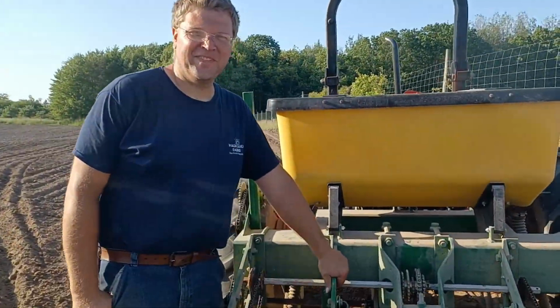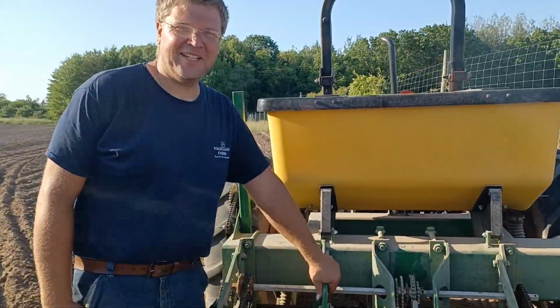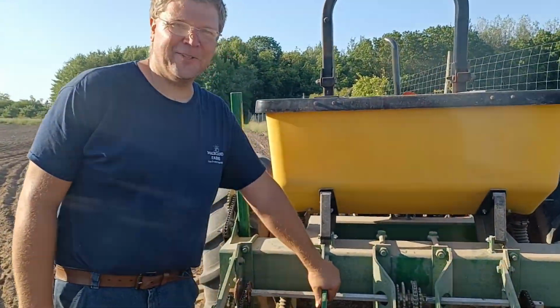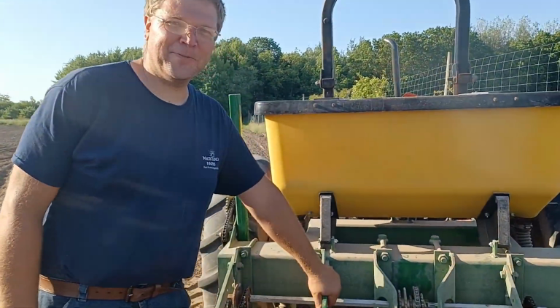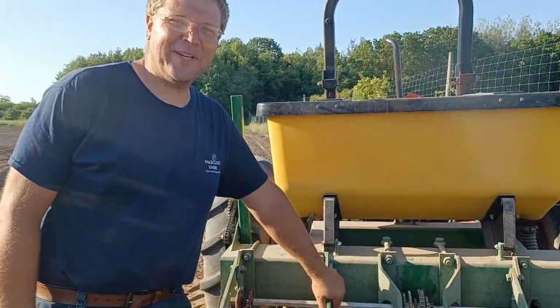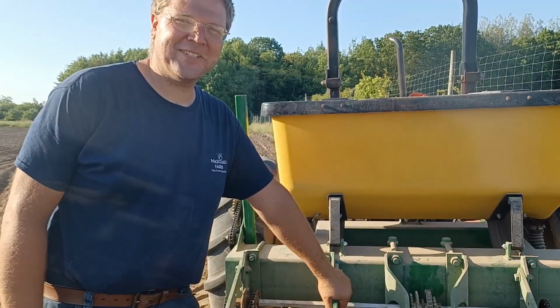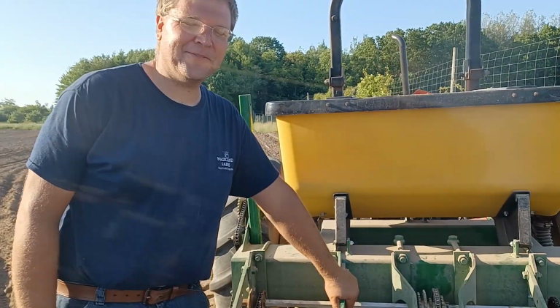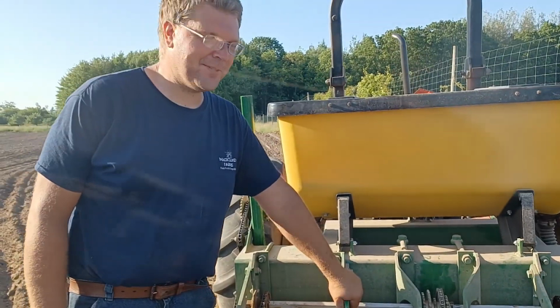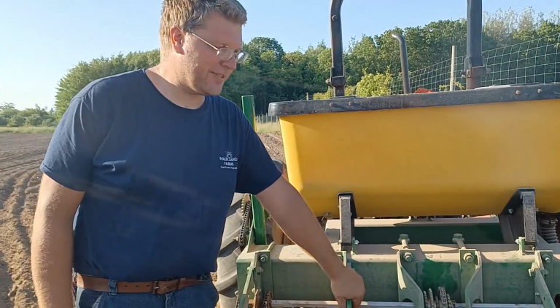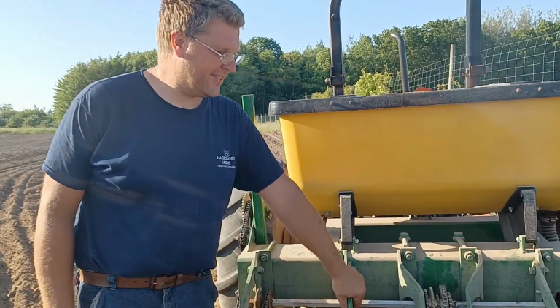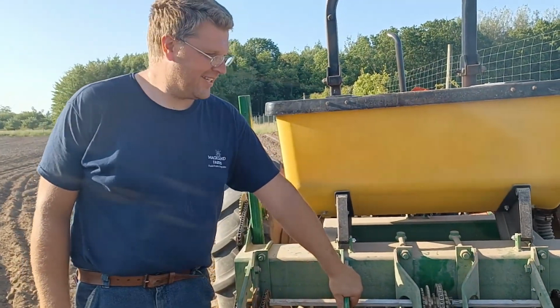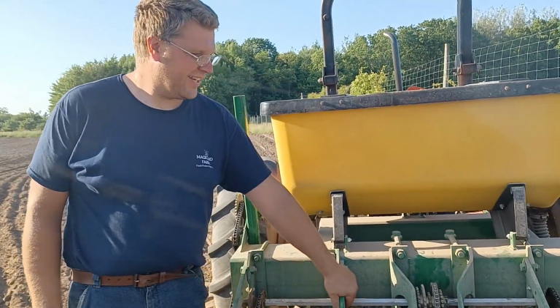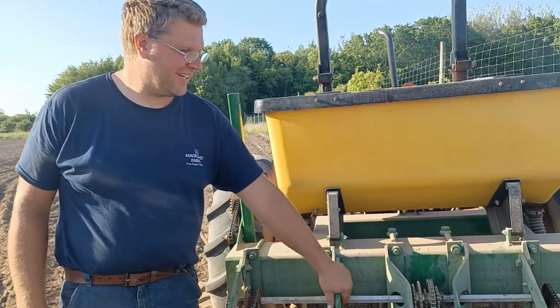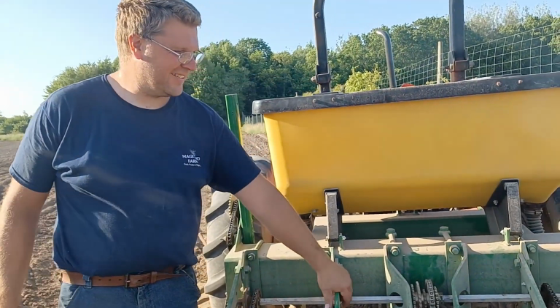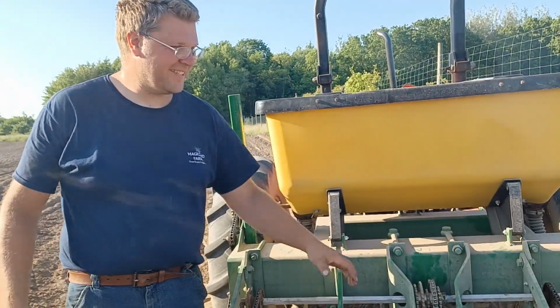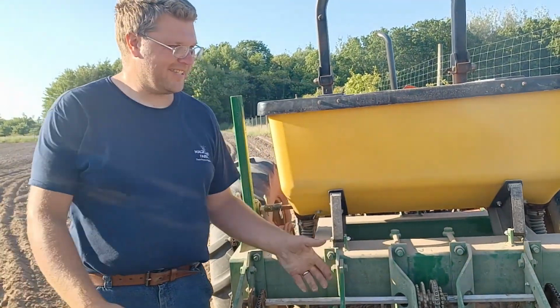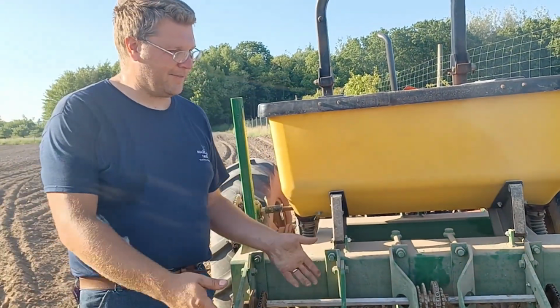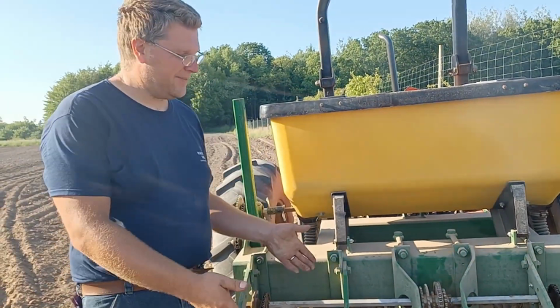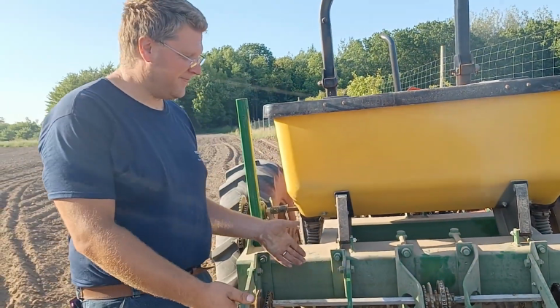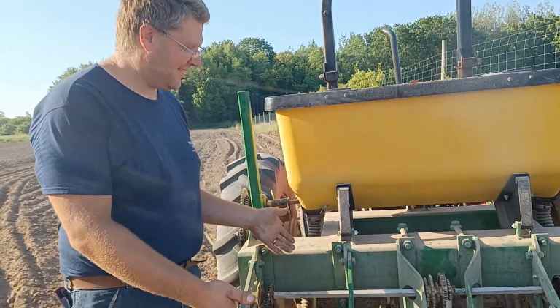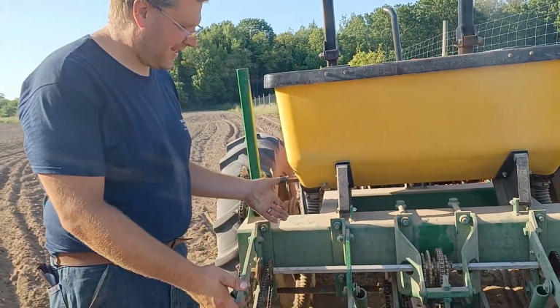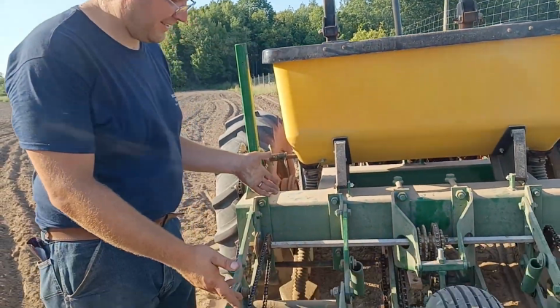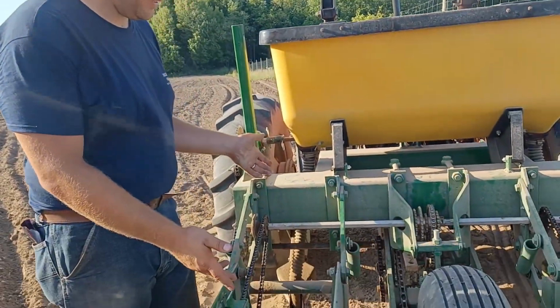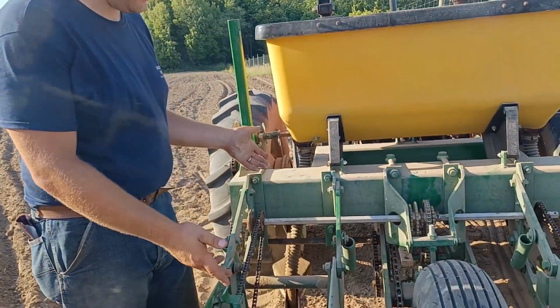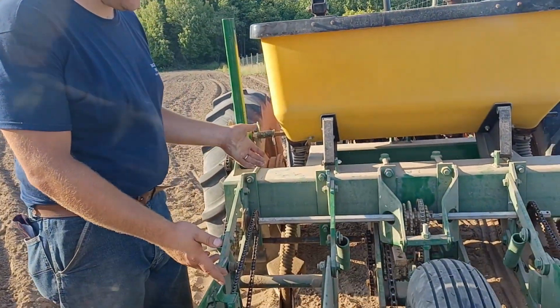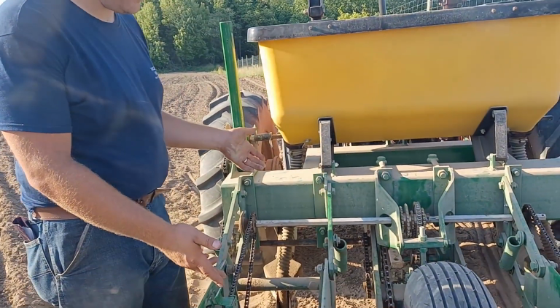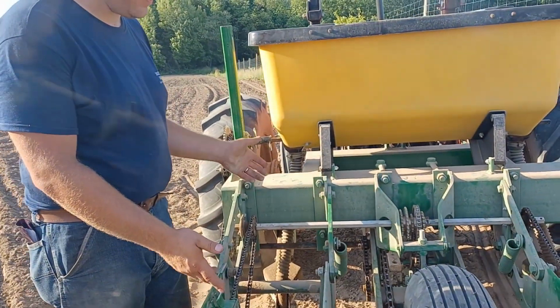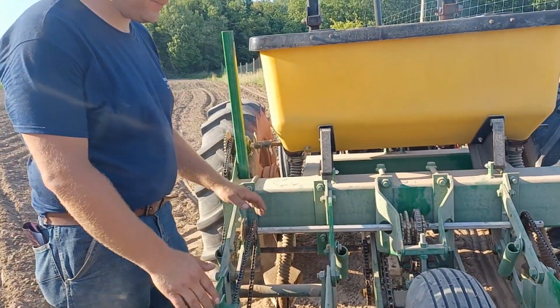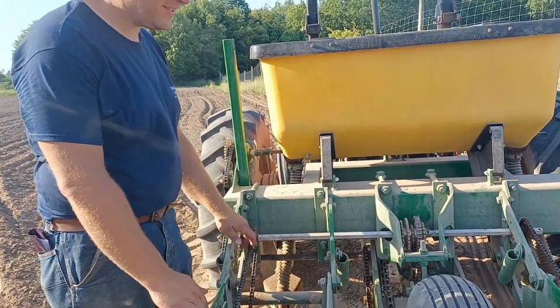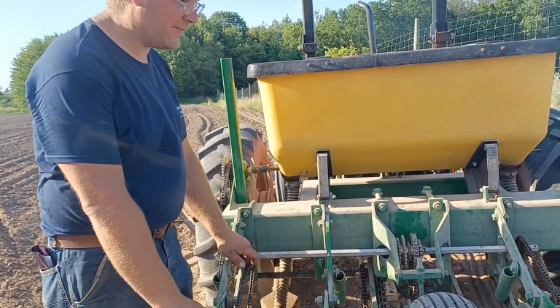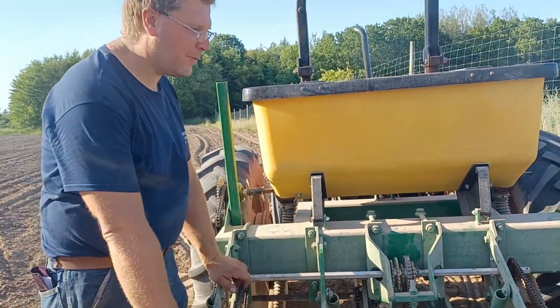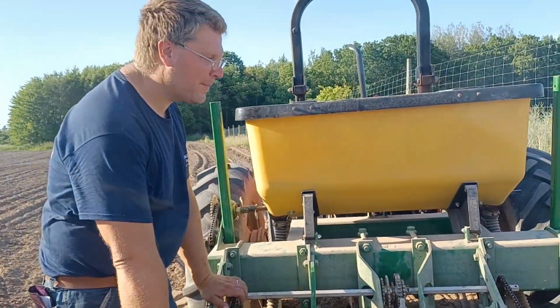Hello from Magic Land Farms. This evening I'd like to show you one of our pieces of equipment.